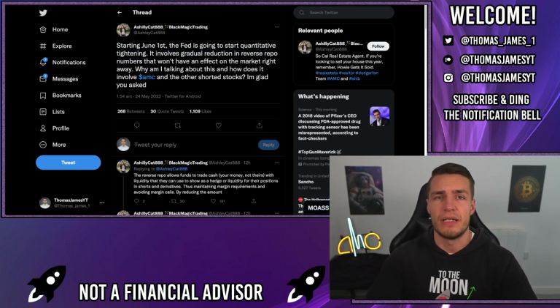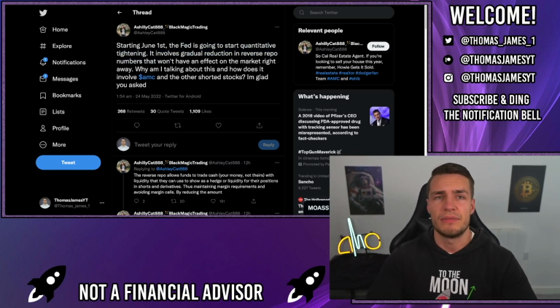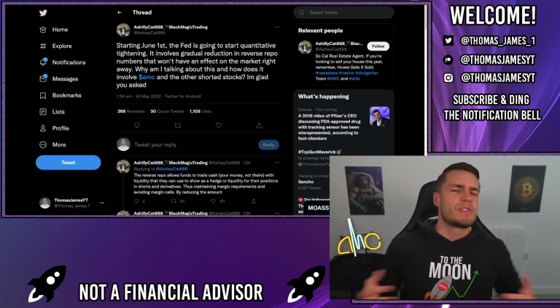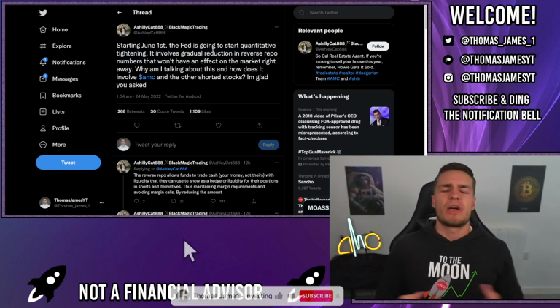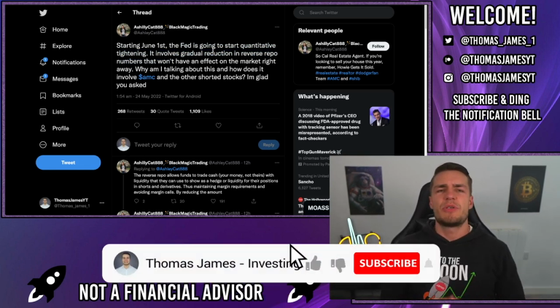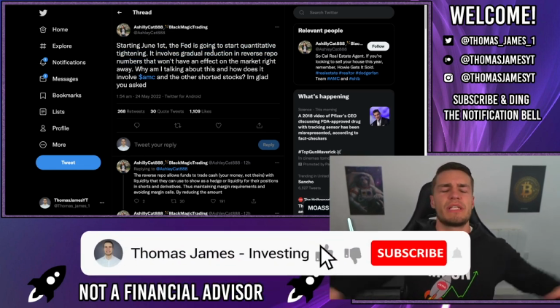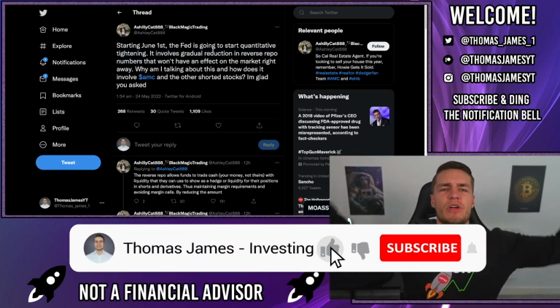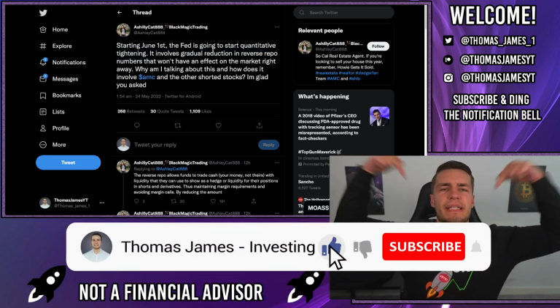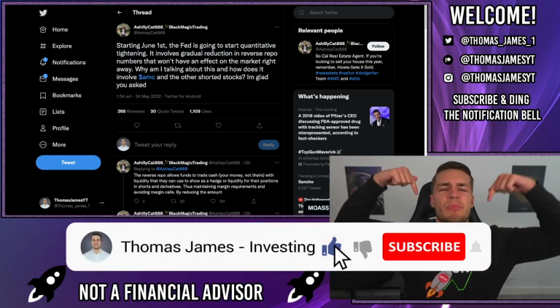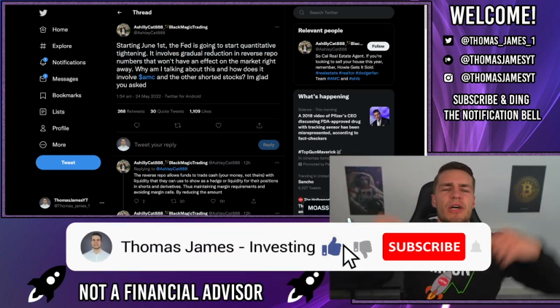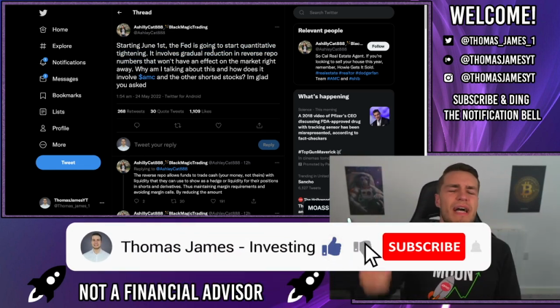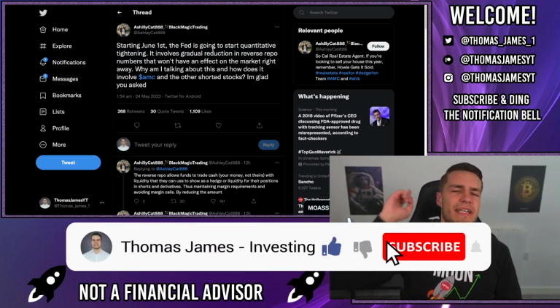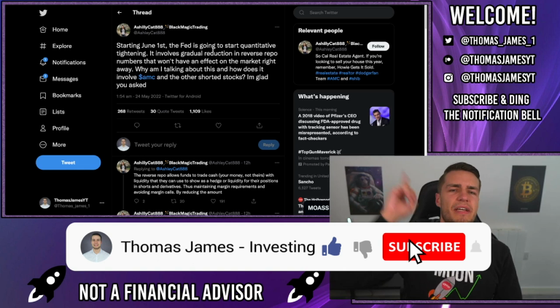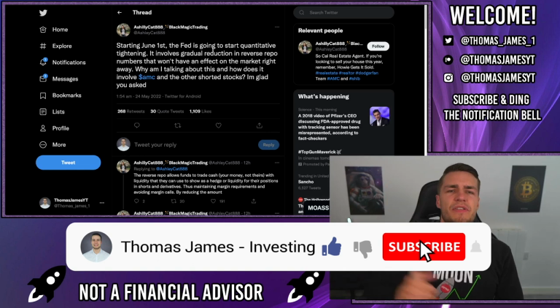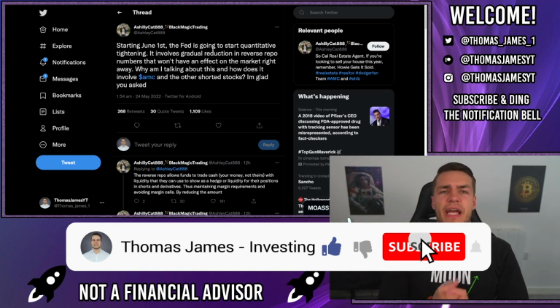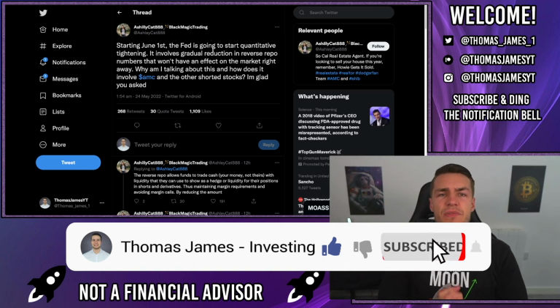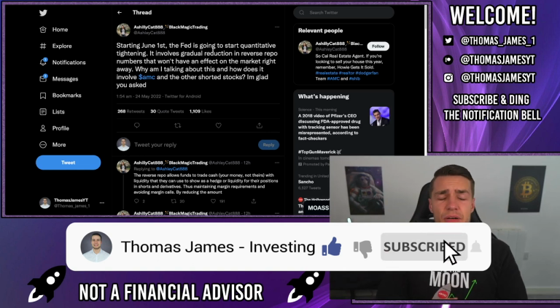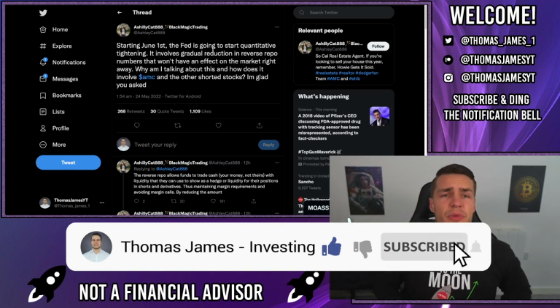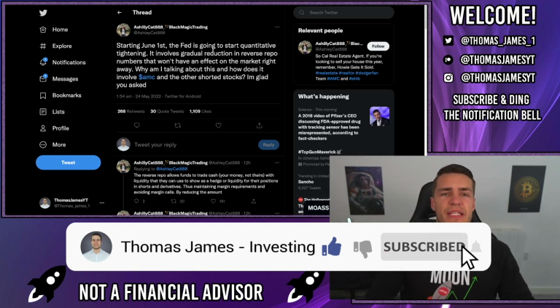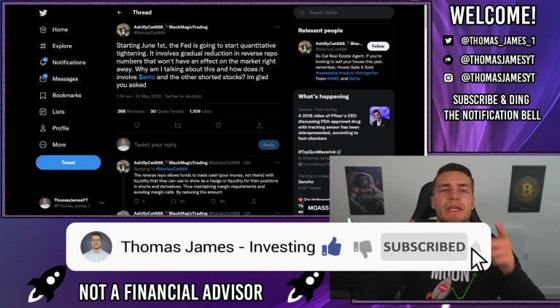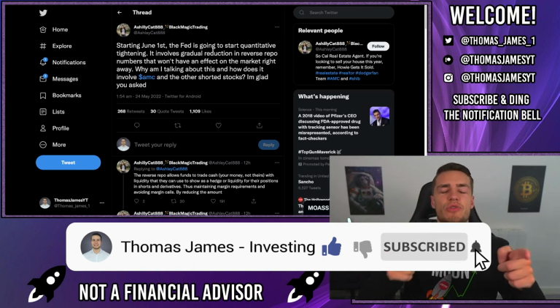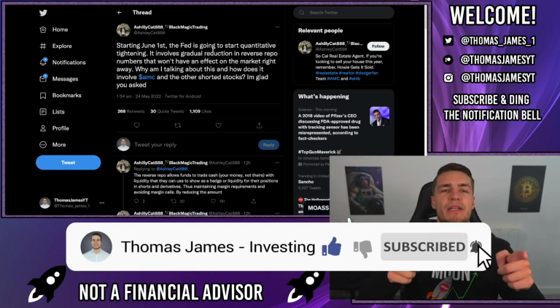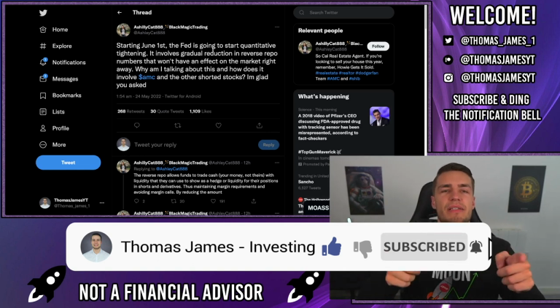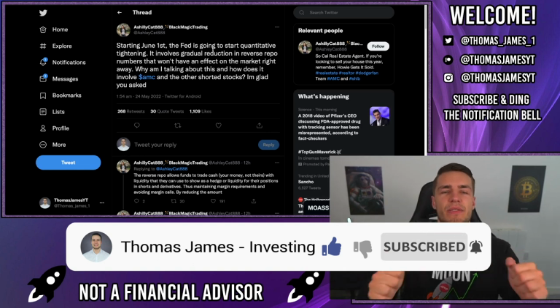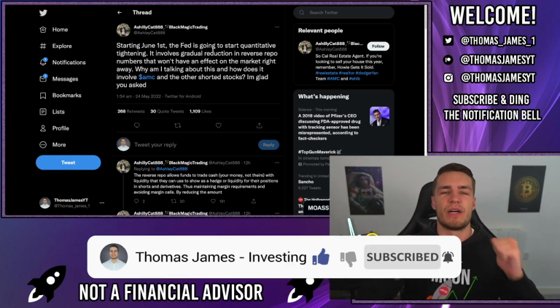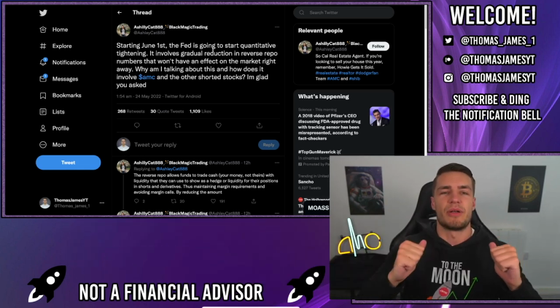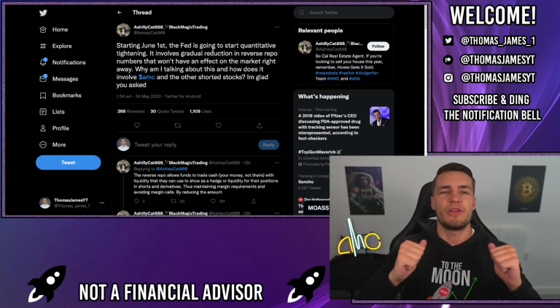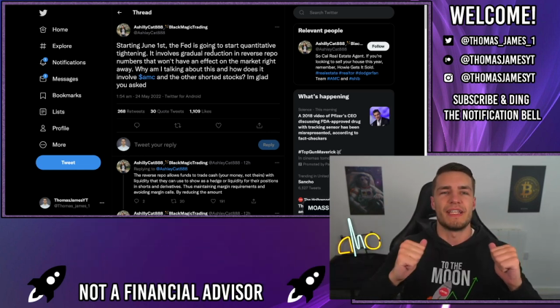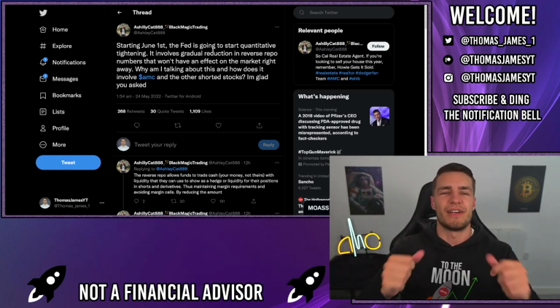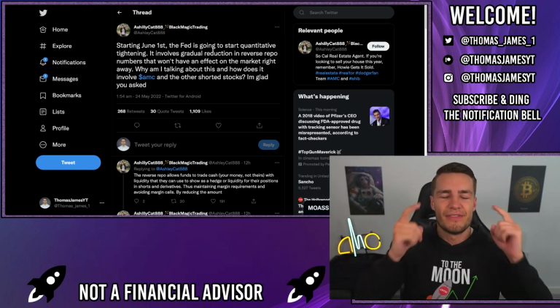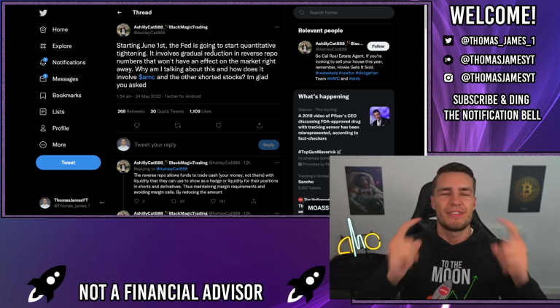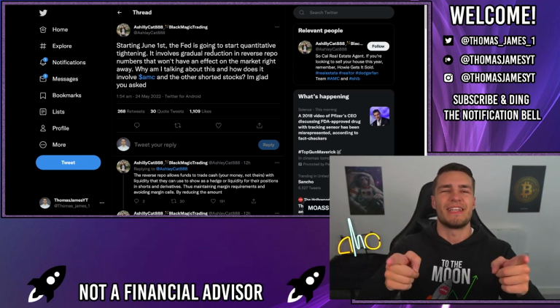Now the Fed plans to start quantitative tightening and reducing these reverse repo market numbers, so that margin call position will be approaching ever closer. Be sure to leave a comment down below and ding that notification bell so you'll be alerted when I upload a new video.